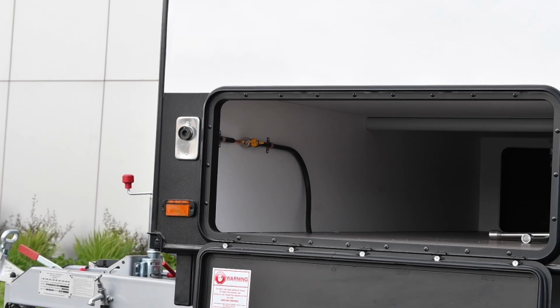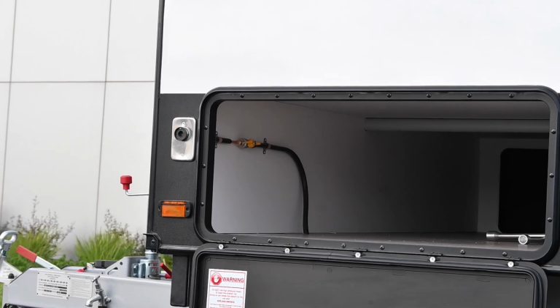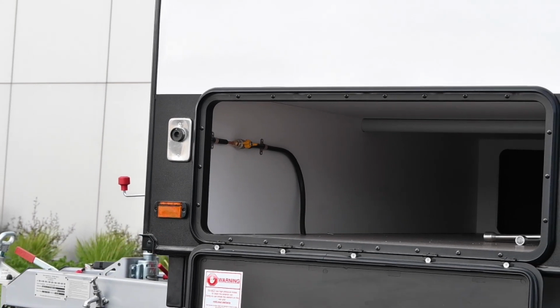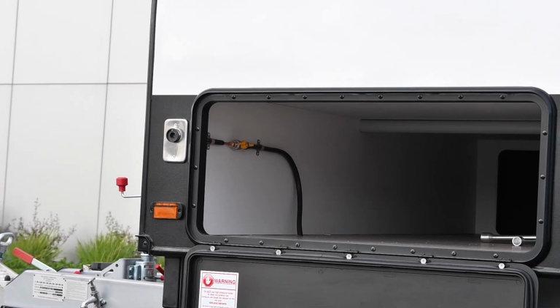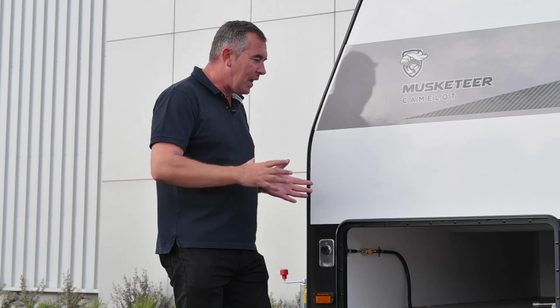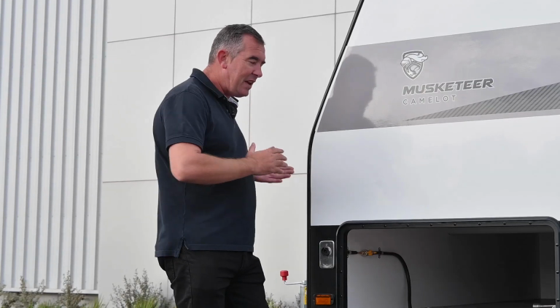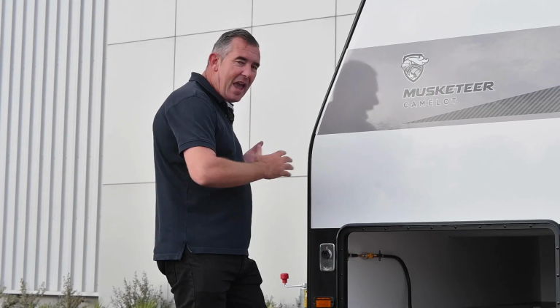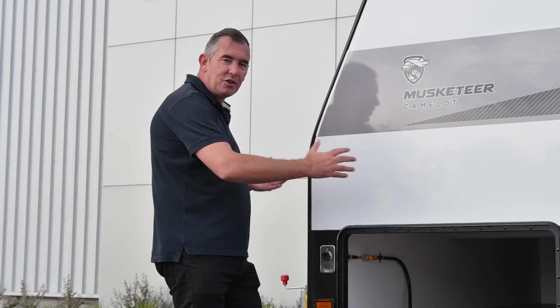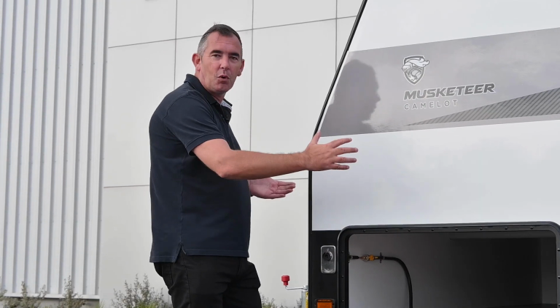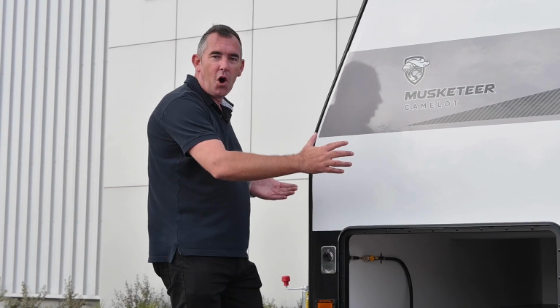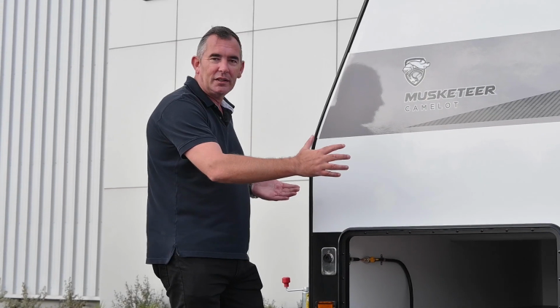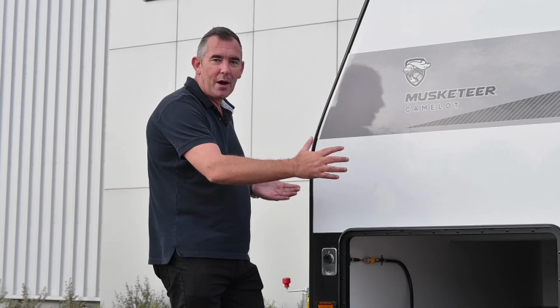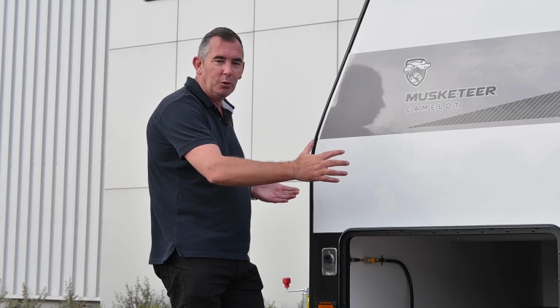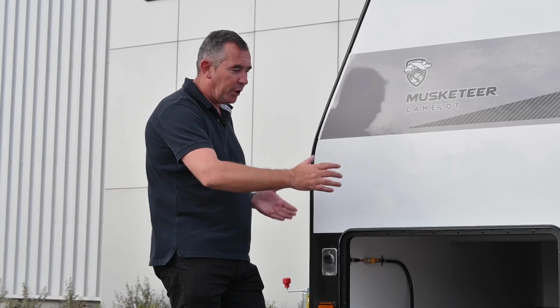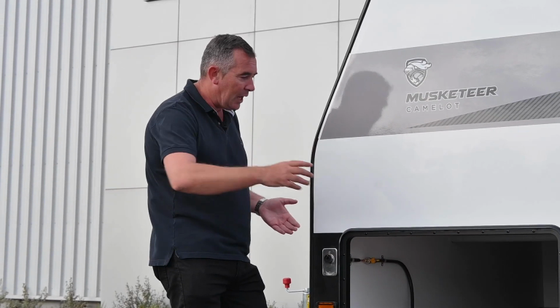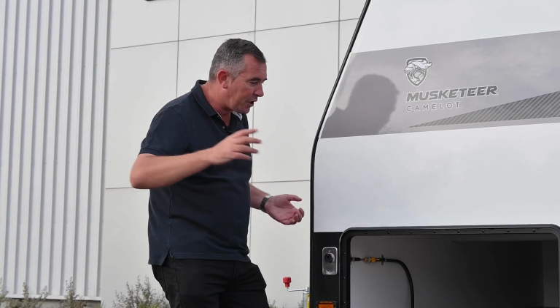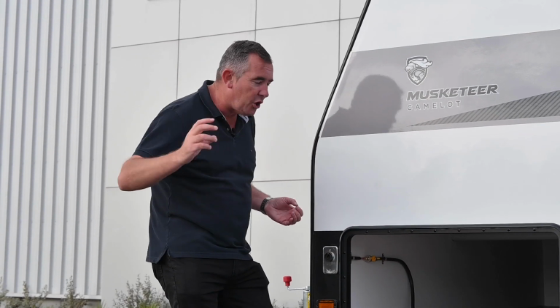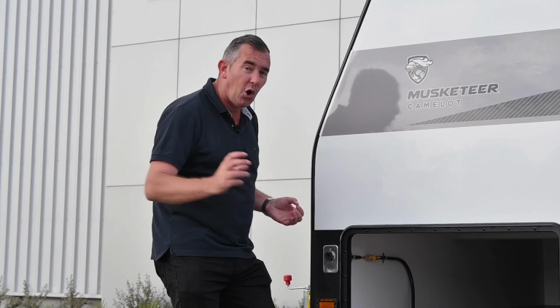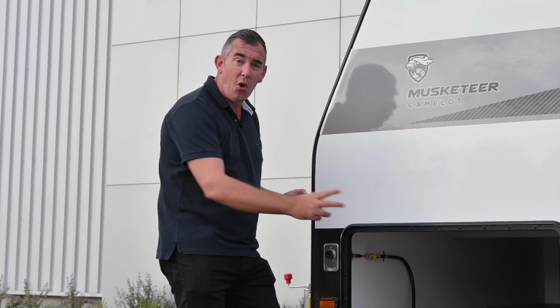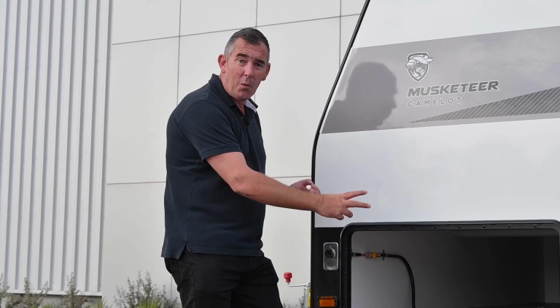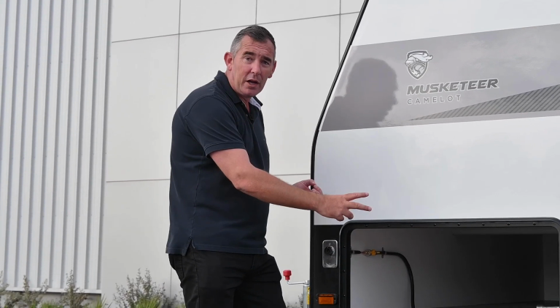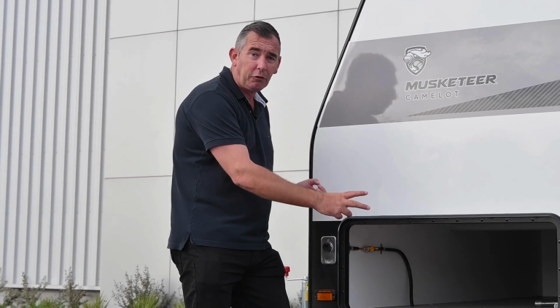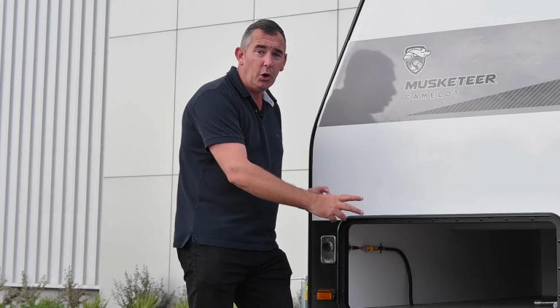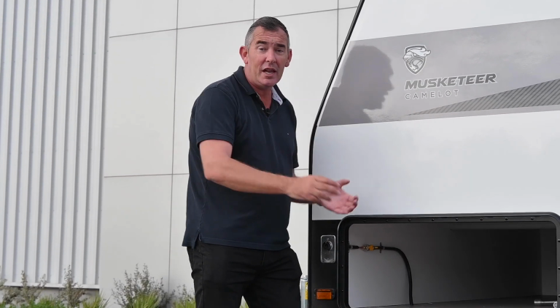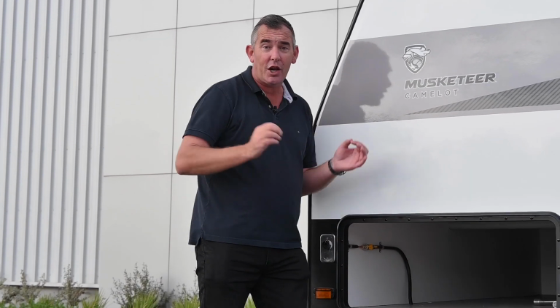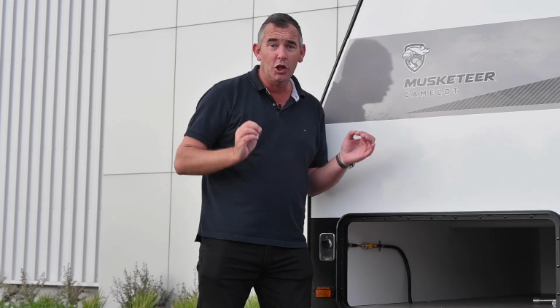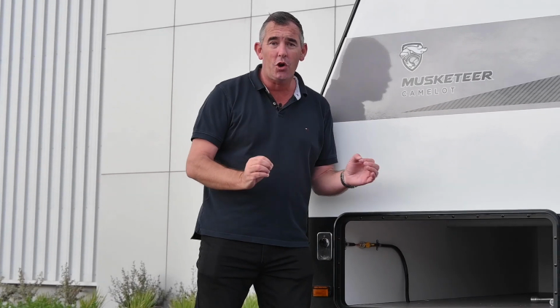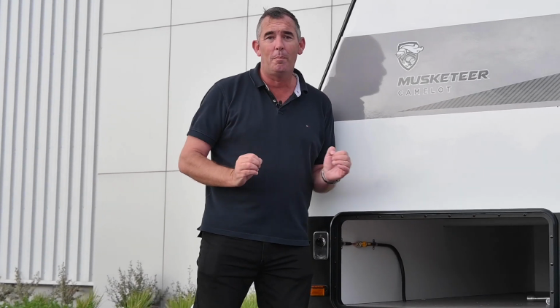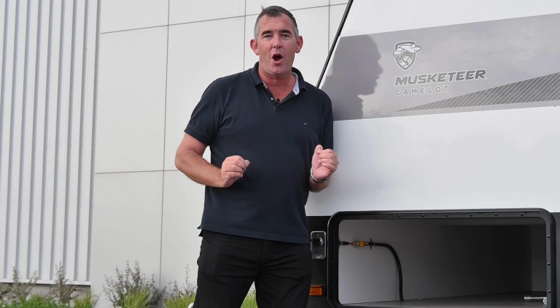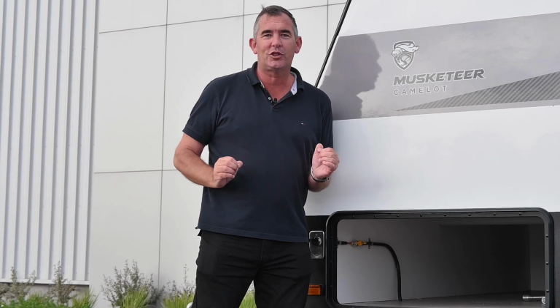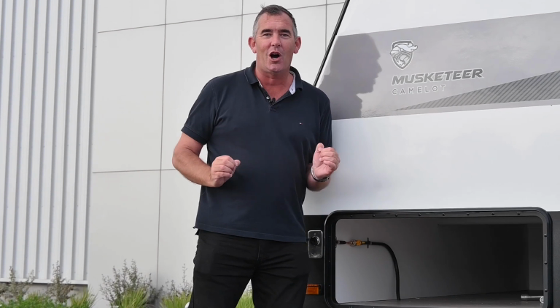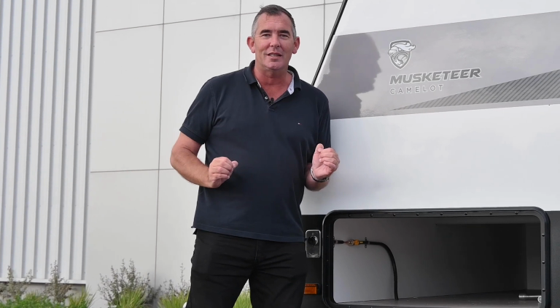Crusader Caravans have an extra-wide tunnel boot. It goes all the way through, and you can lock it on both sides.